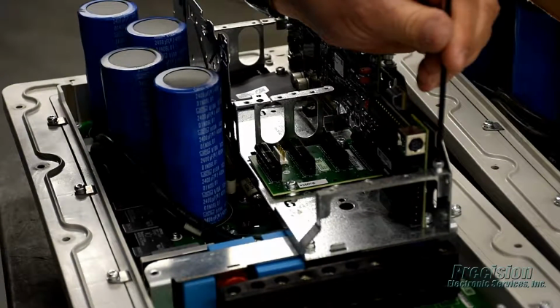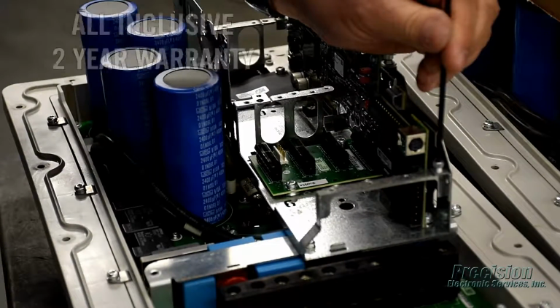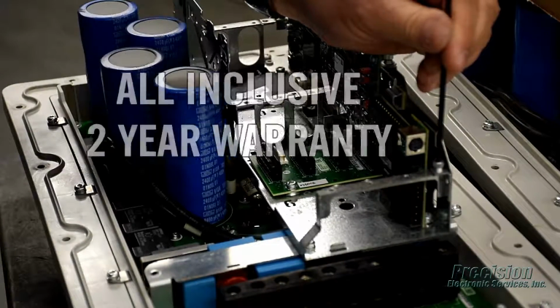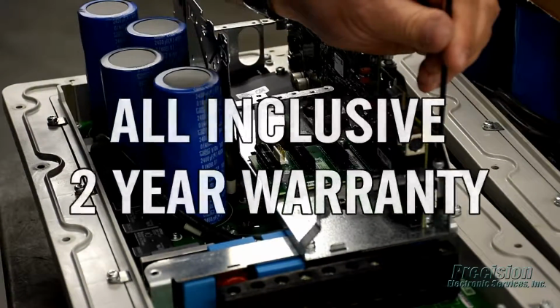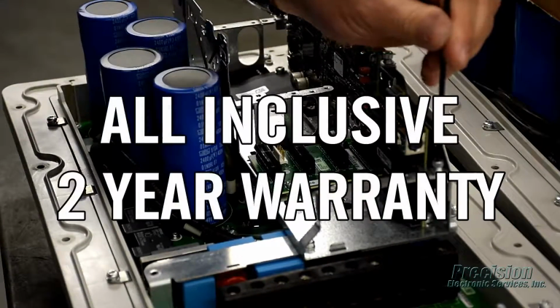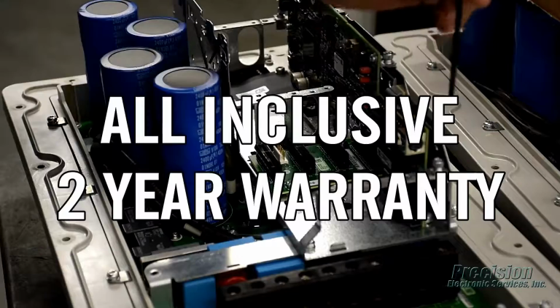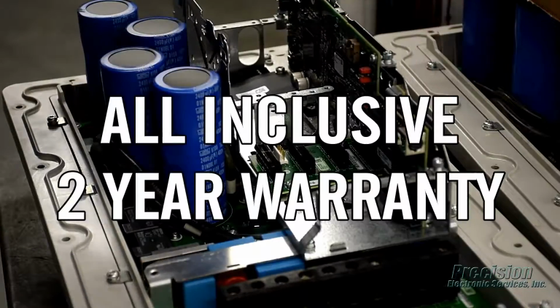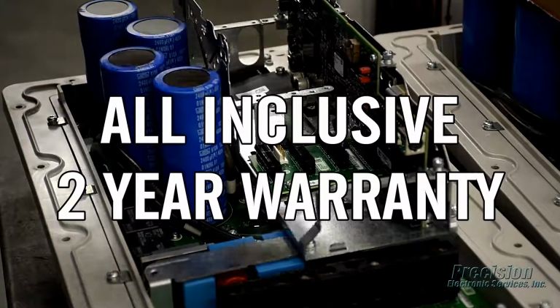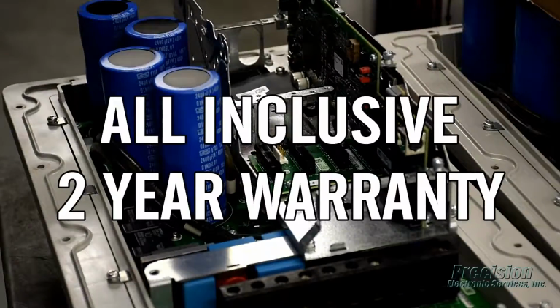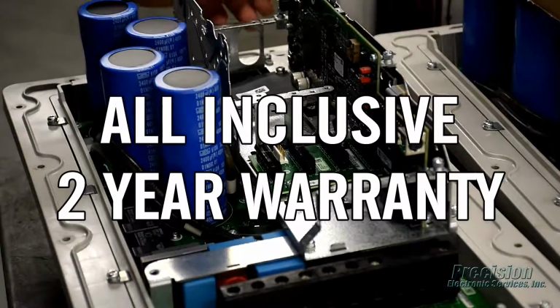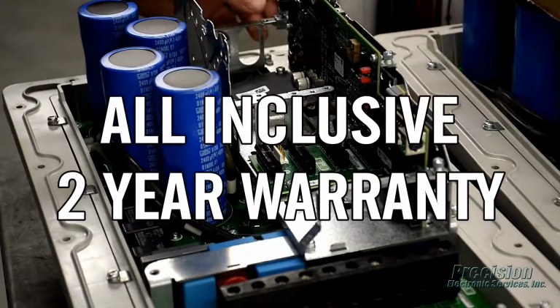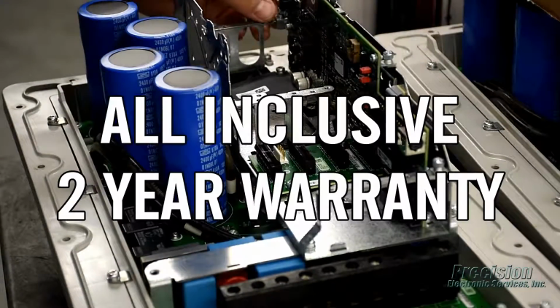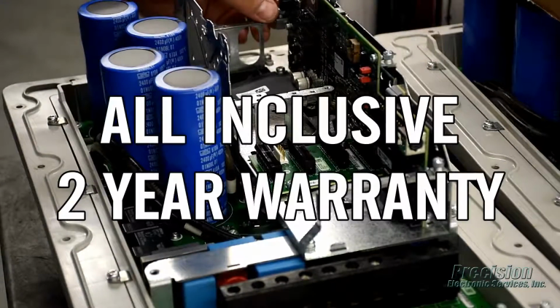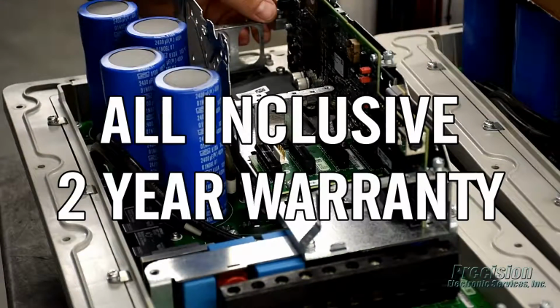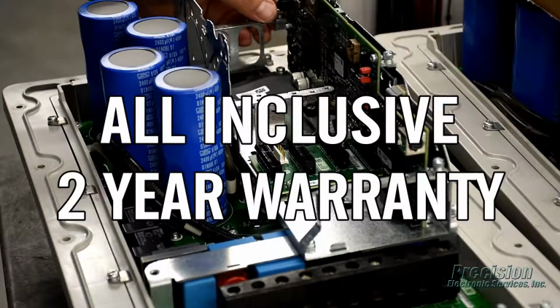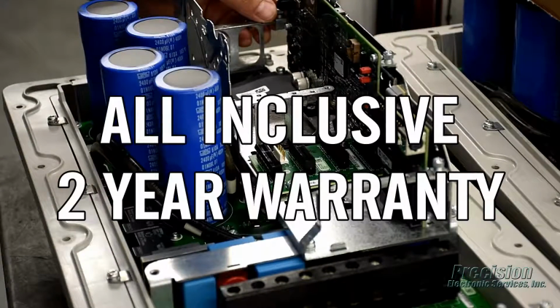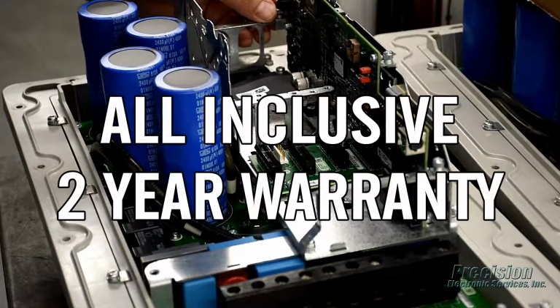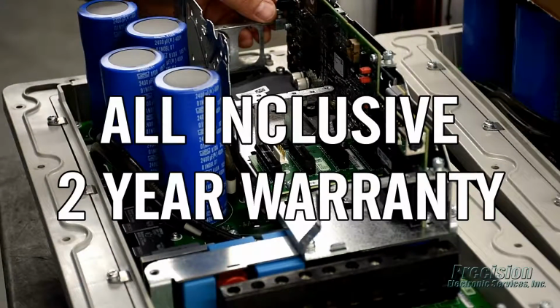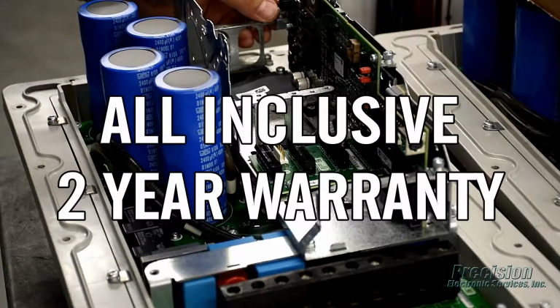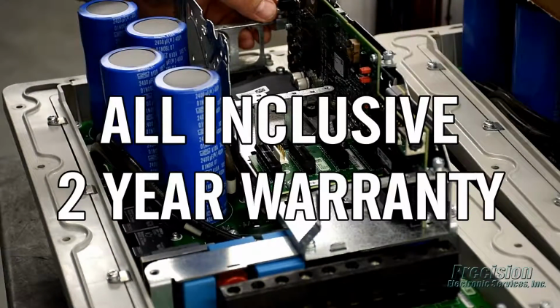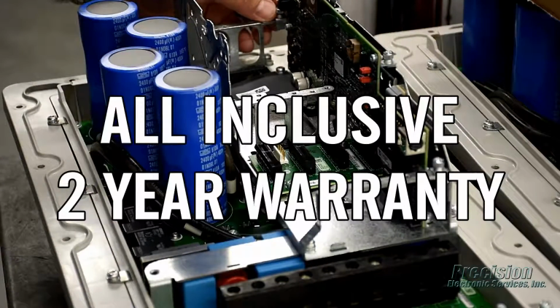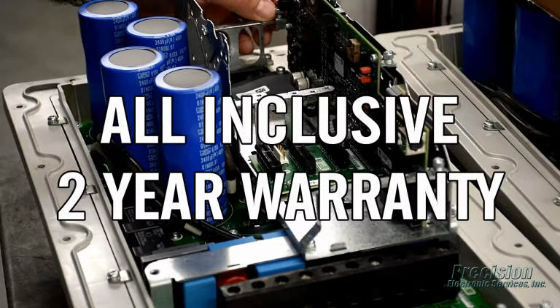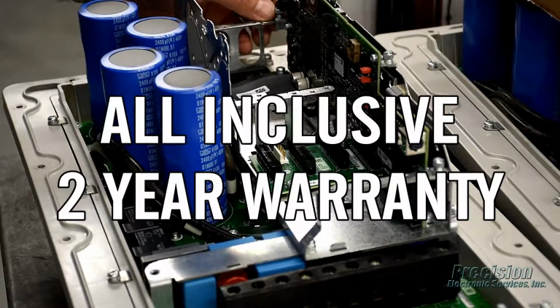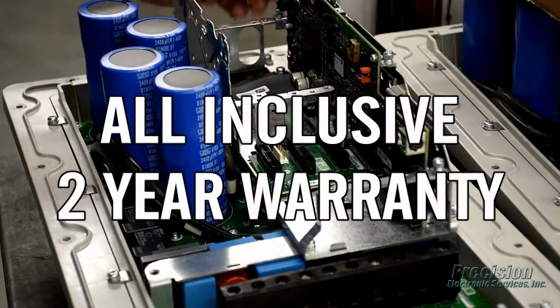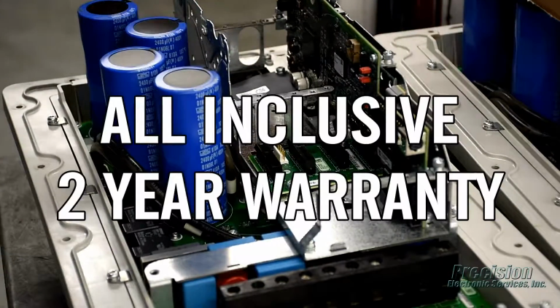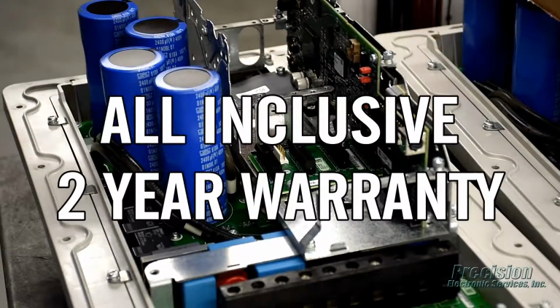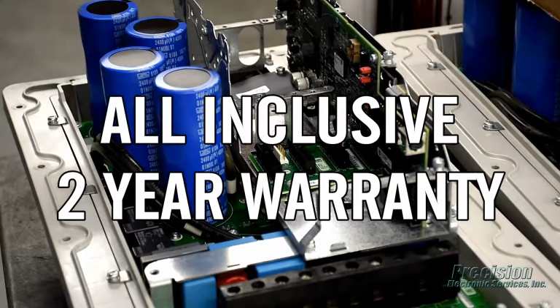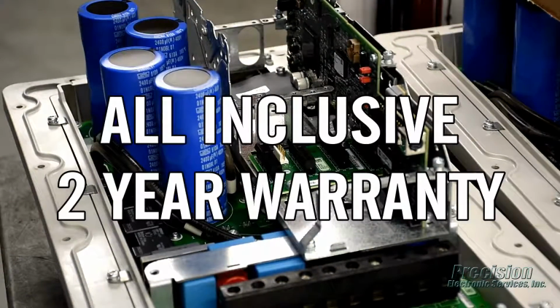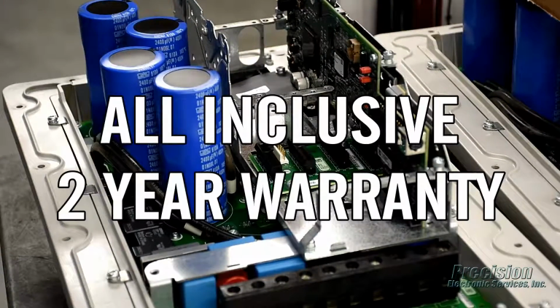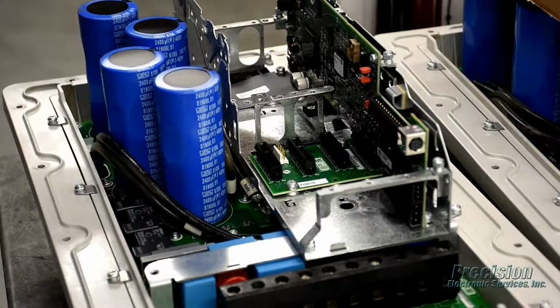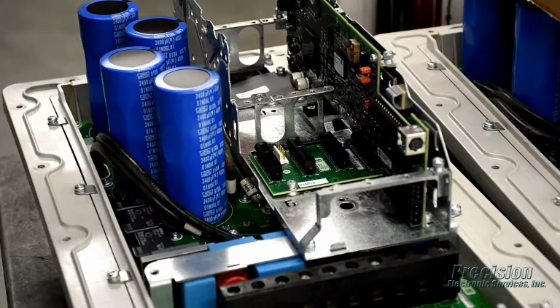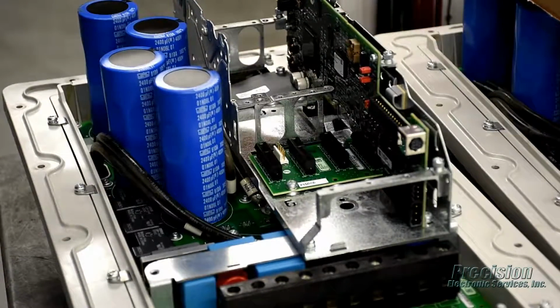This attention to detail allows us to provide an all-inclusive warranty that covers the entire unit, not just what's repaired.